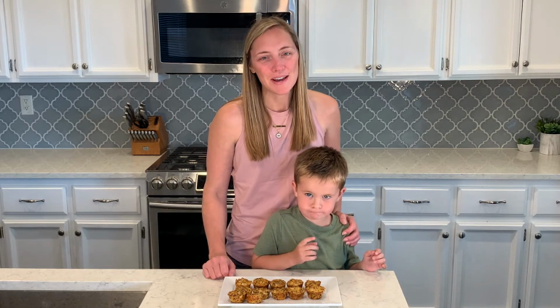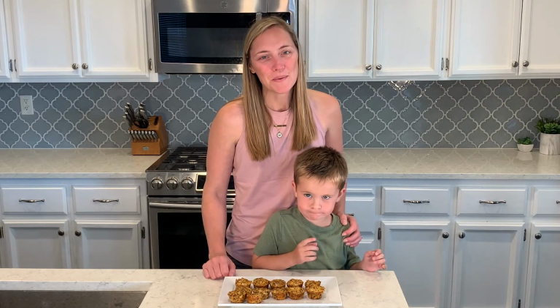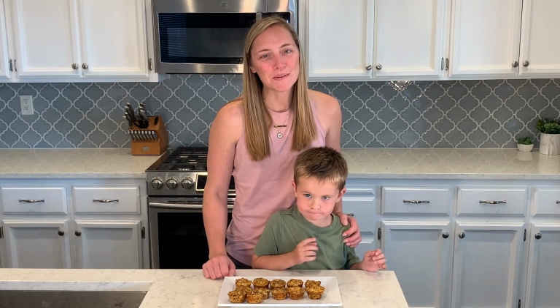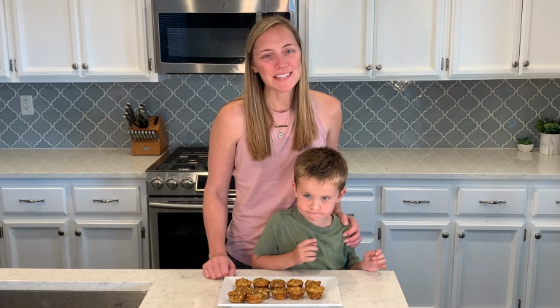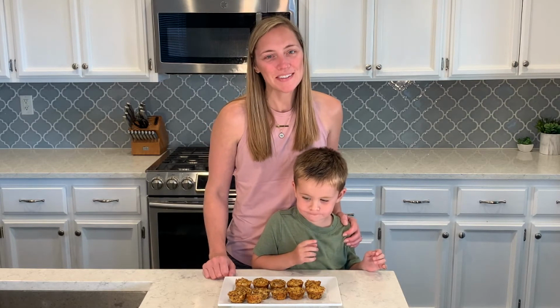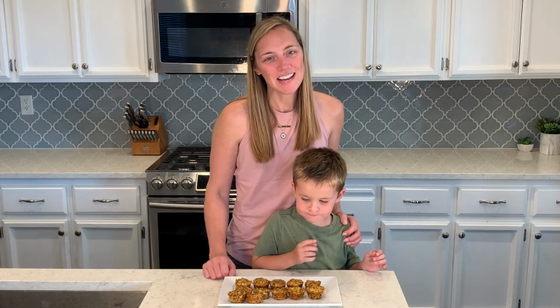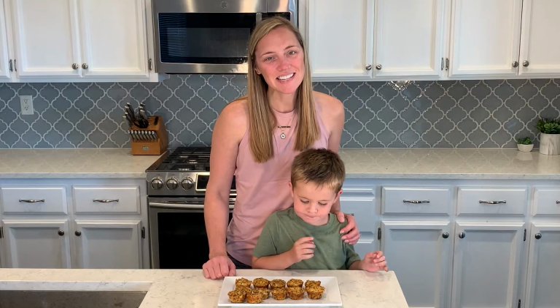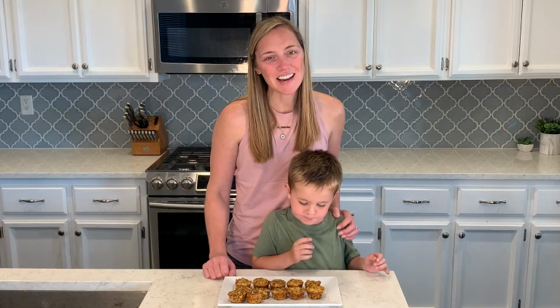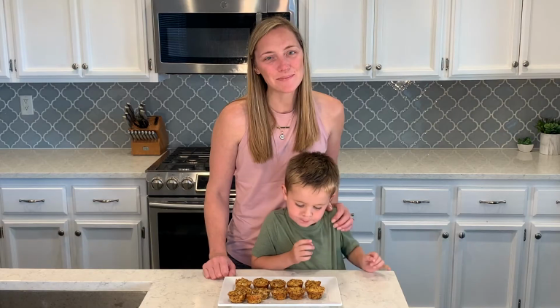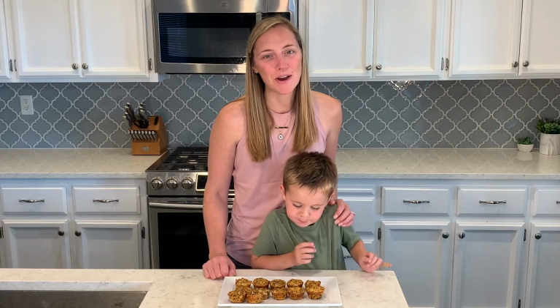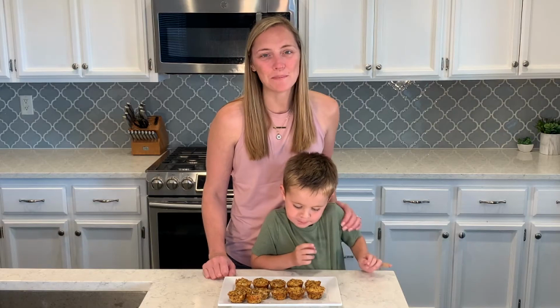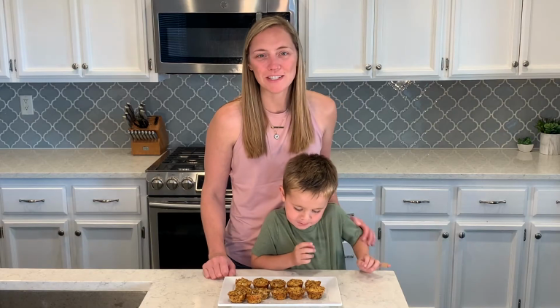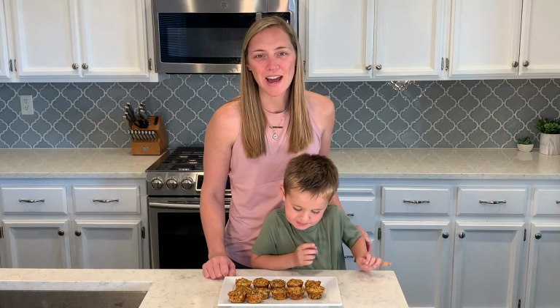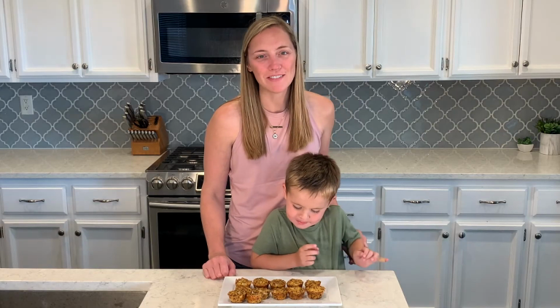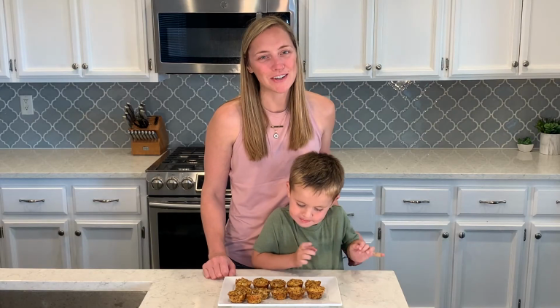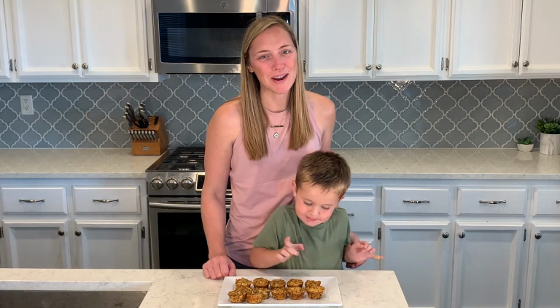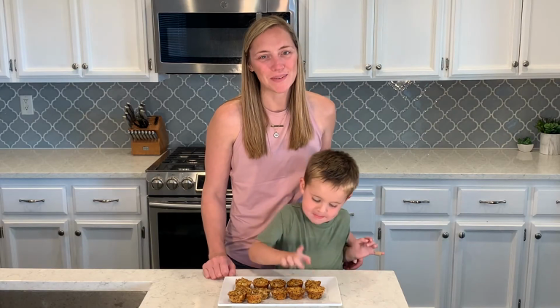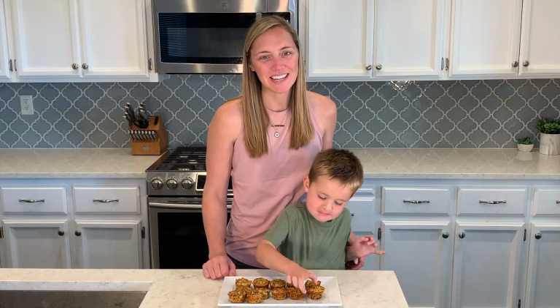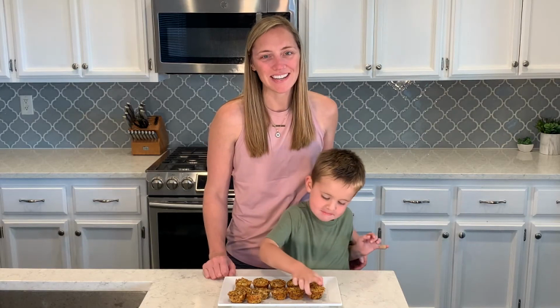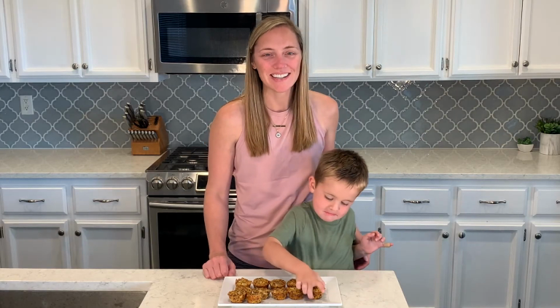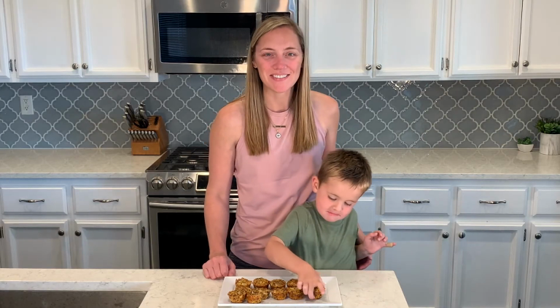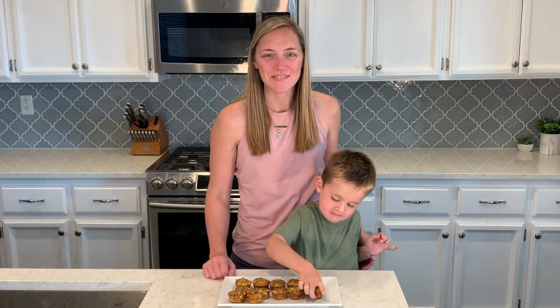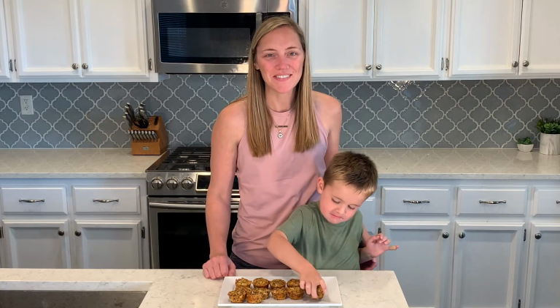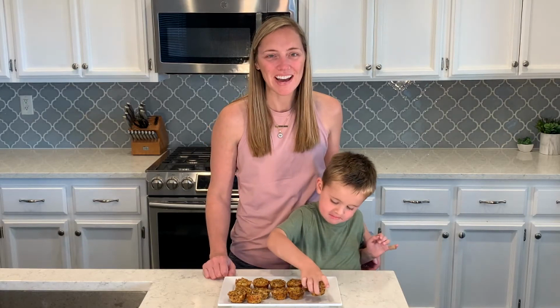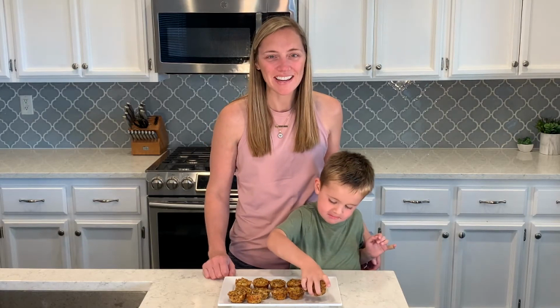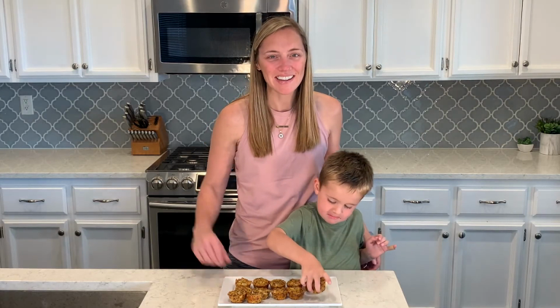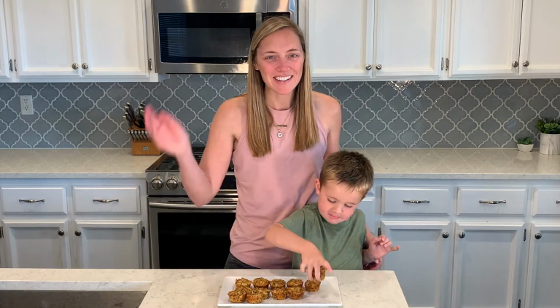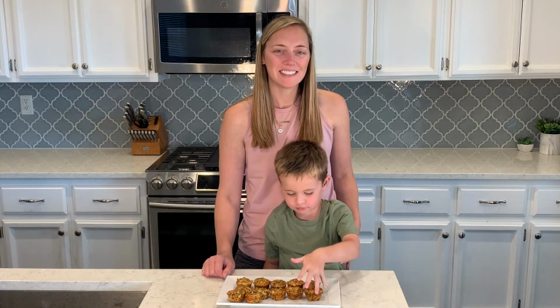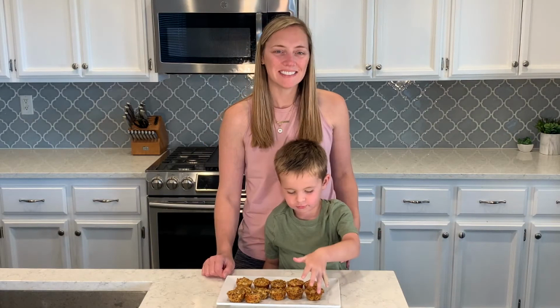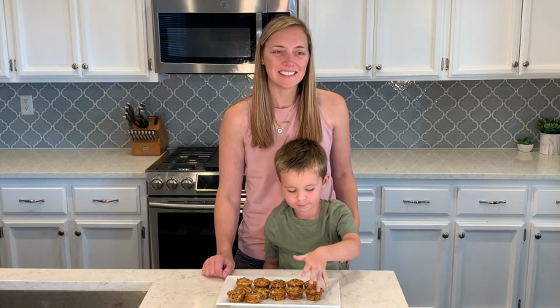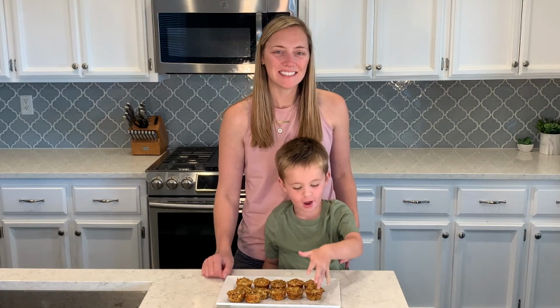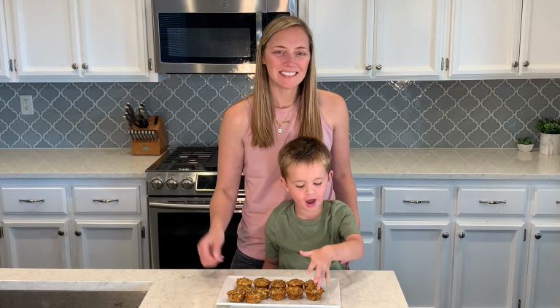We will see you next time. We hope that you have a great week. Bye bye! Bye!